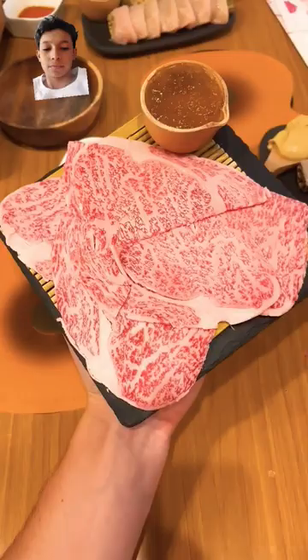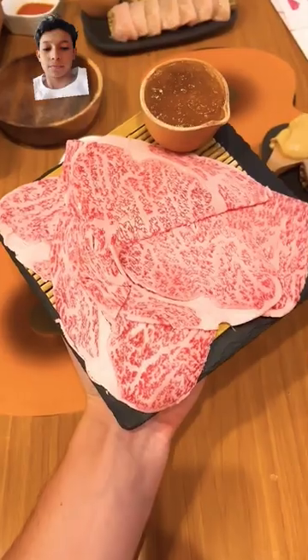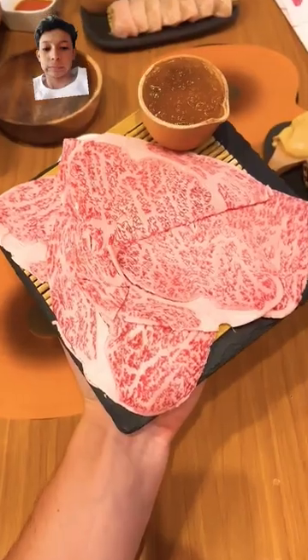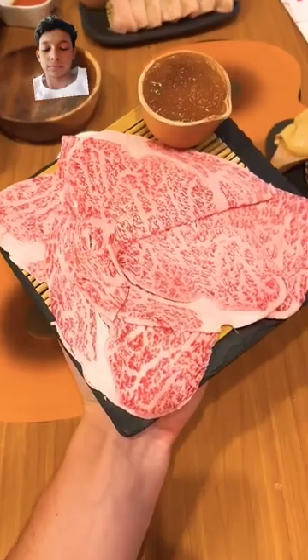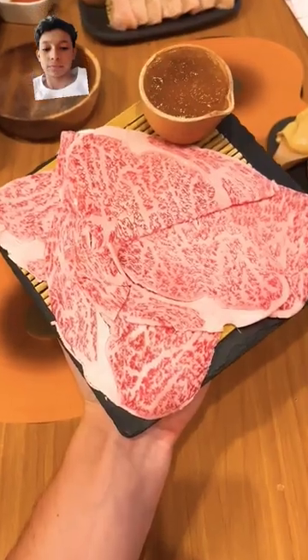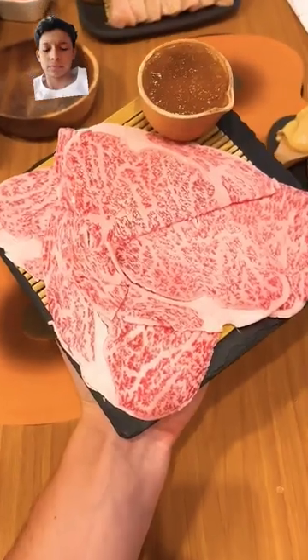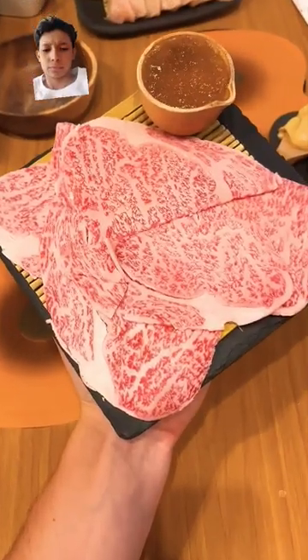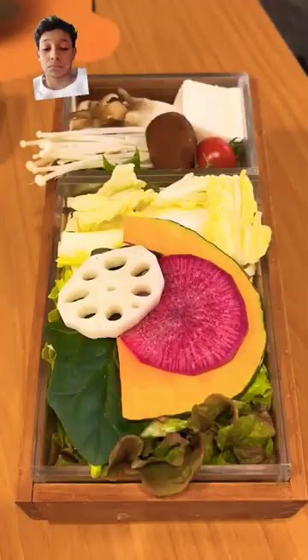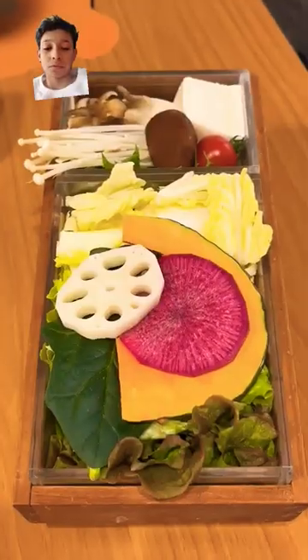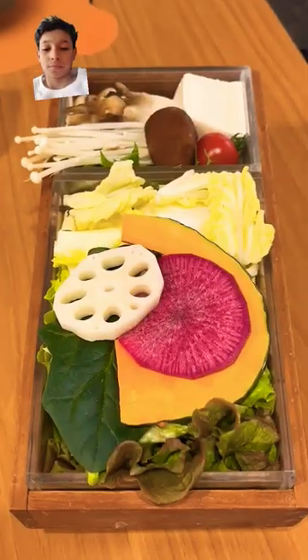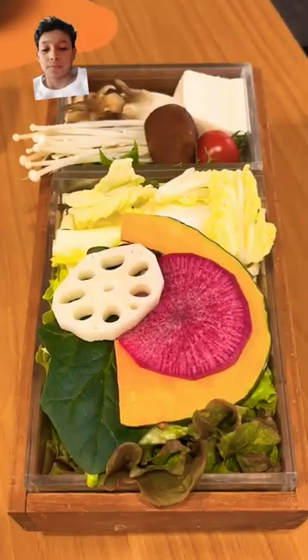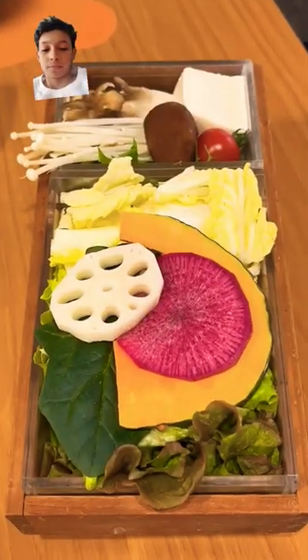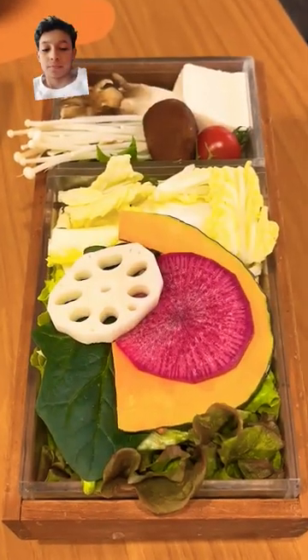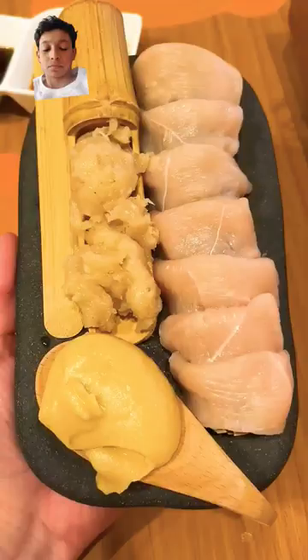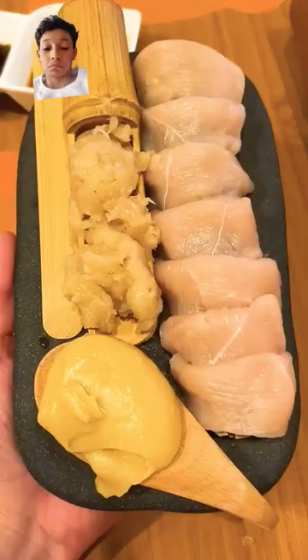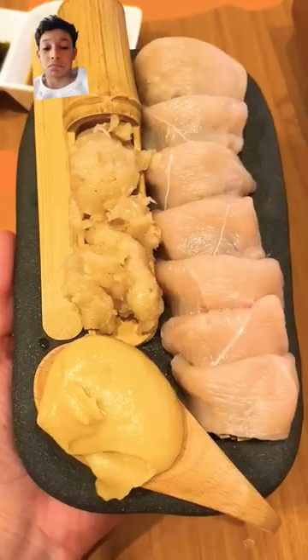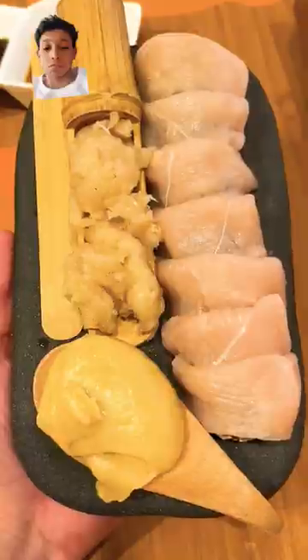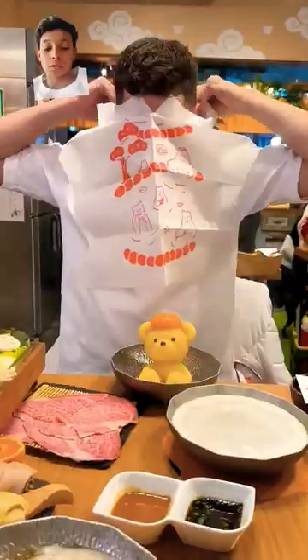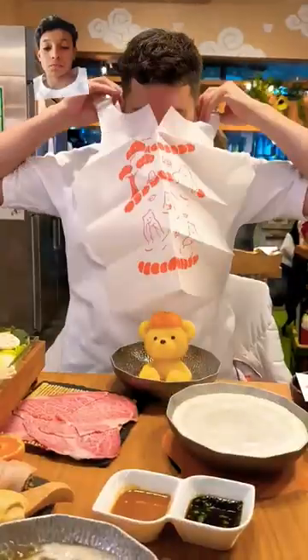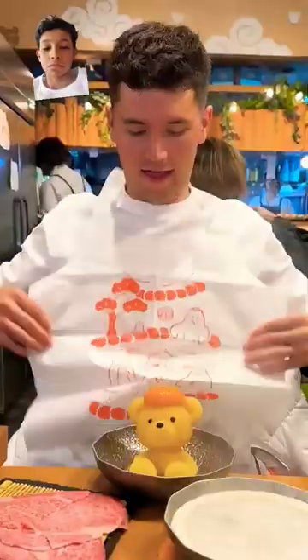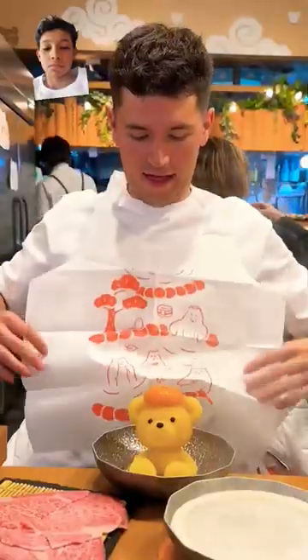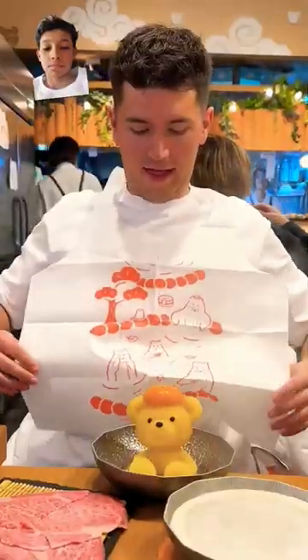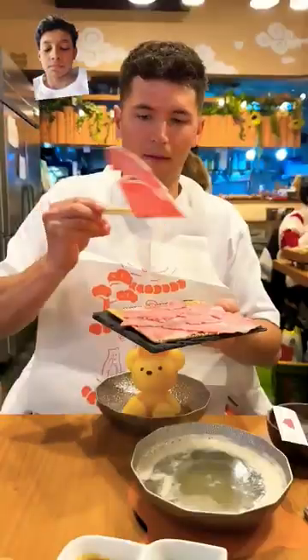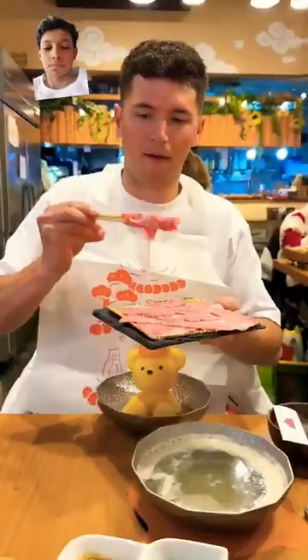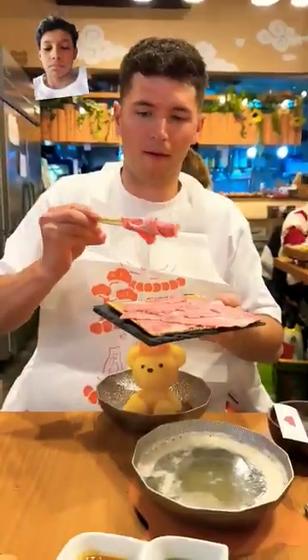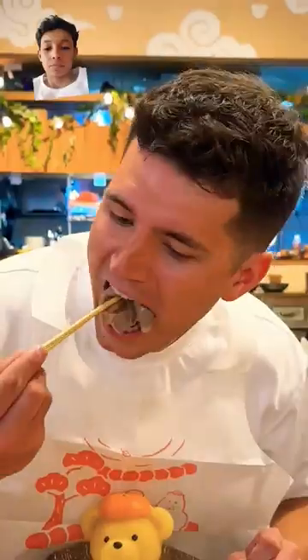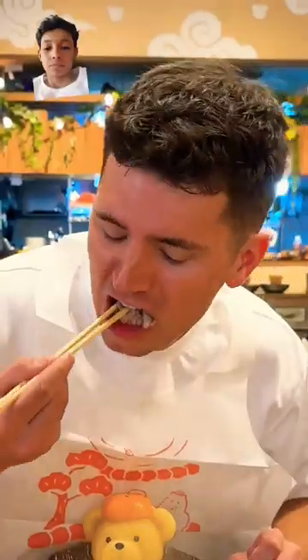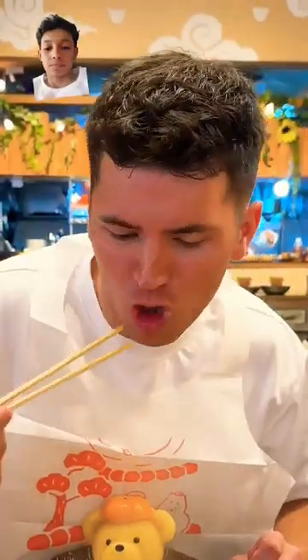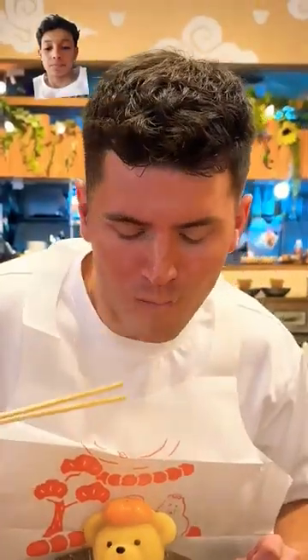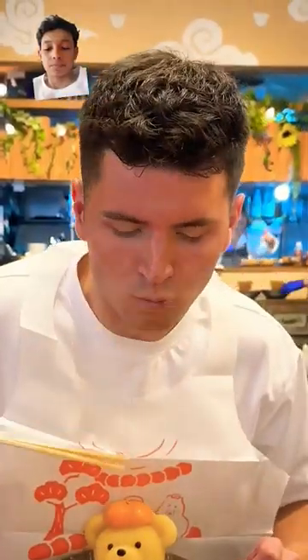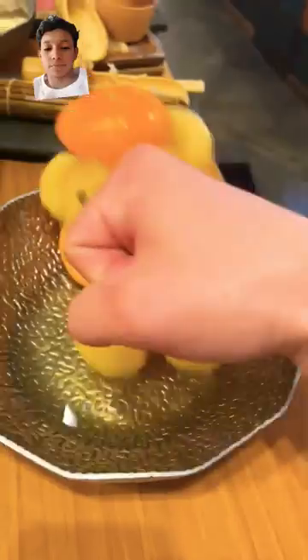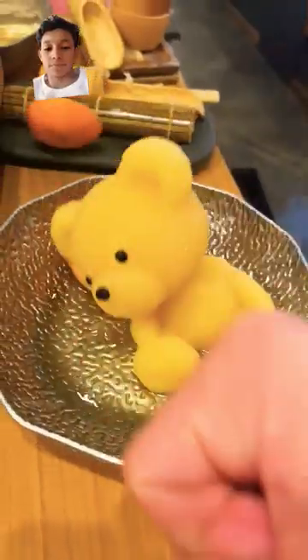I ordered some thin sliced wagyu, a few veggies and greens, and some chicken, then tossed on my bib and got cooking — and it was delicious. Oh!